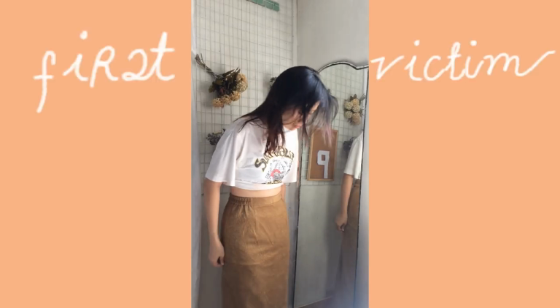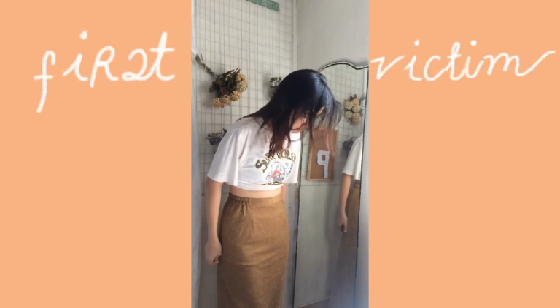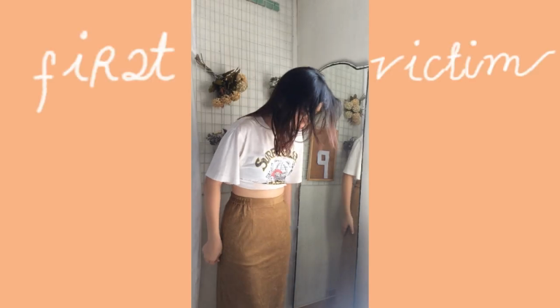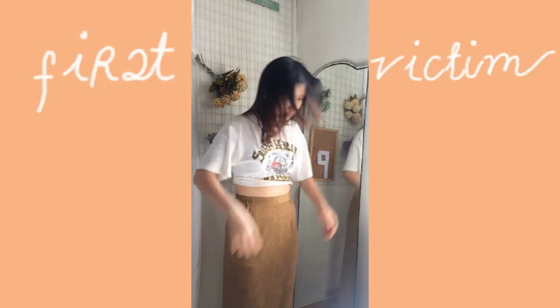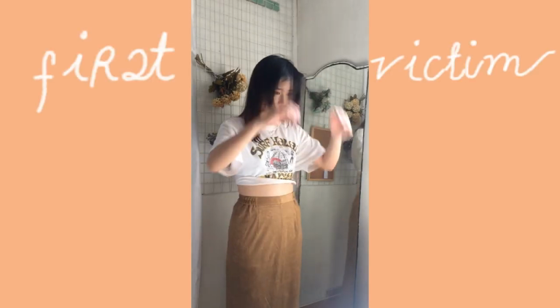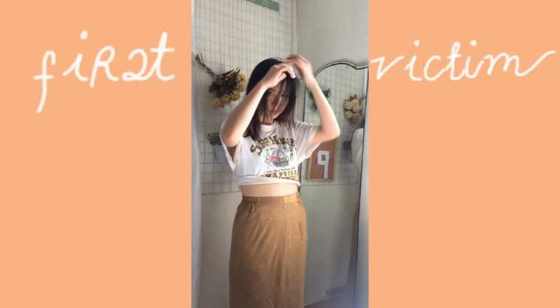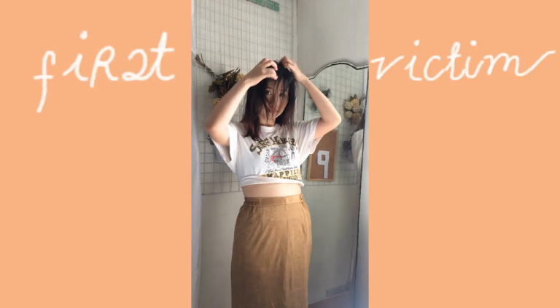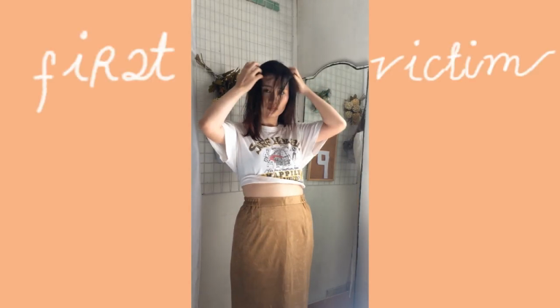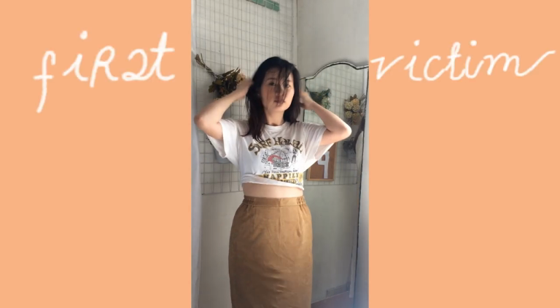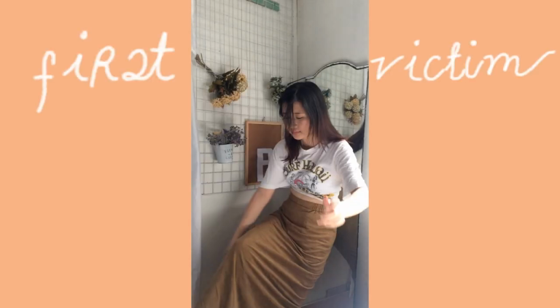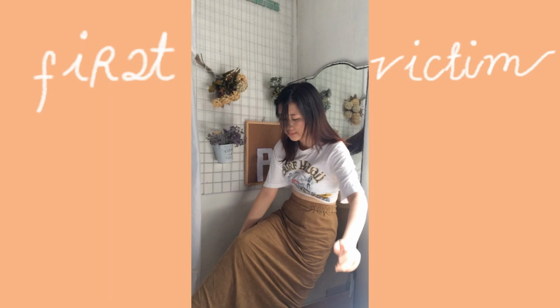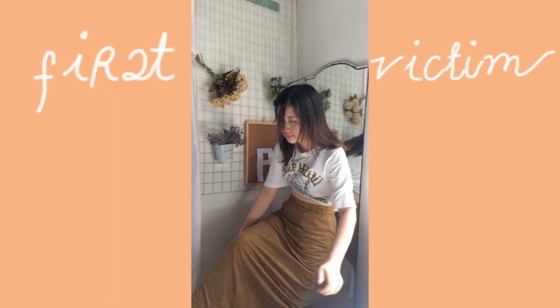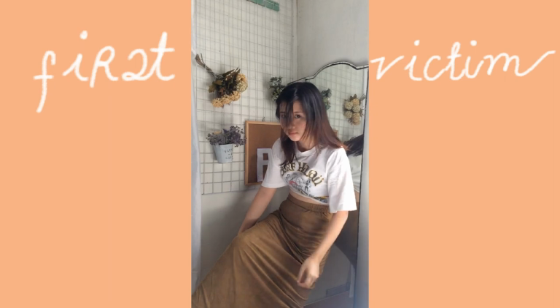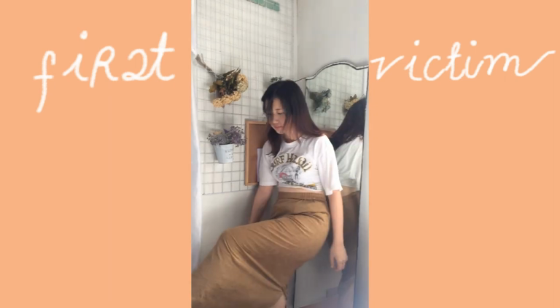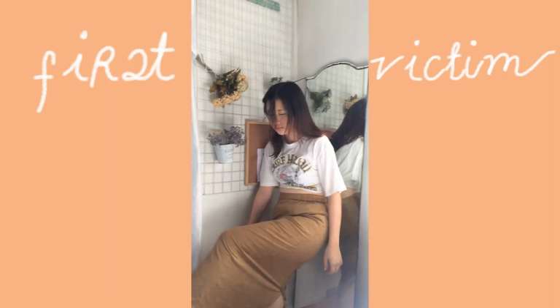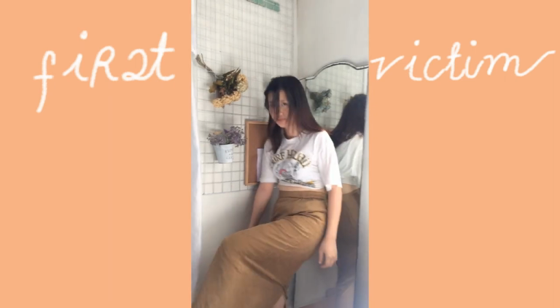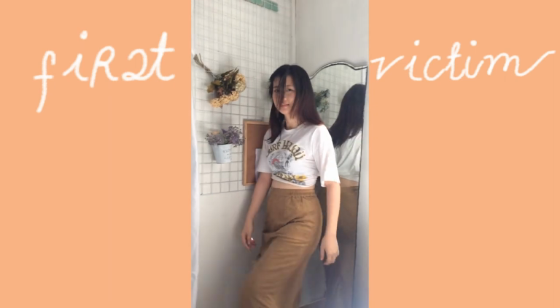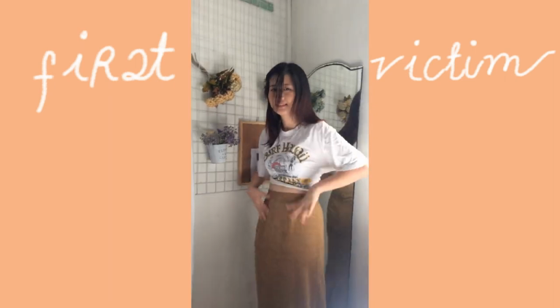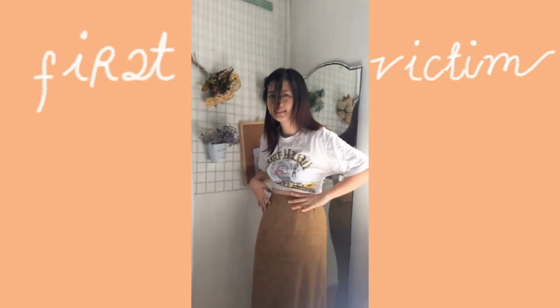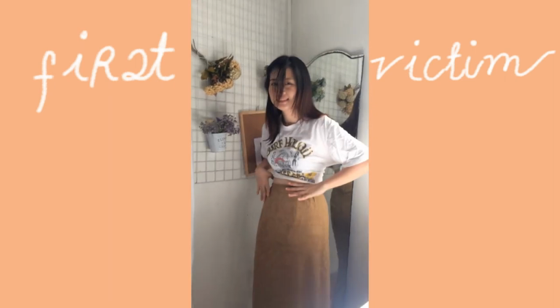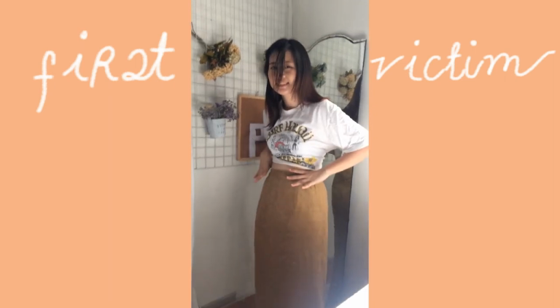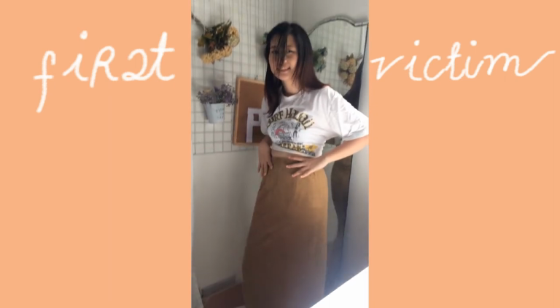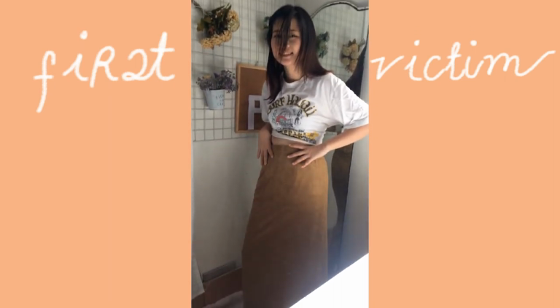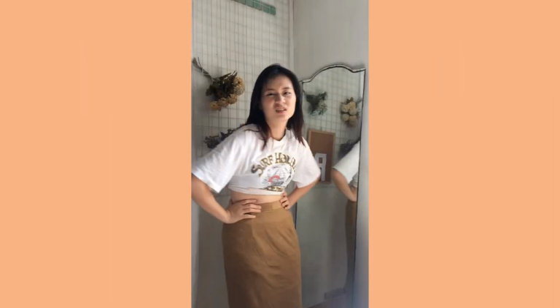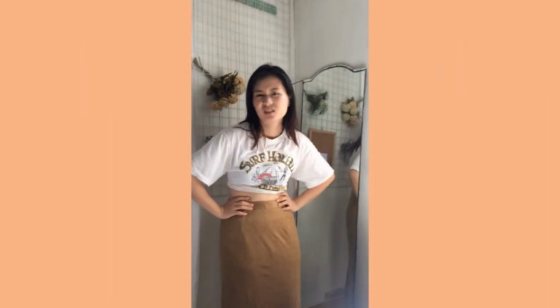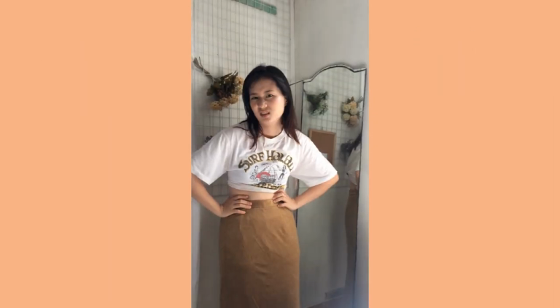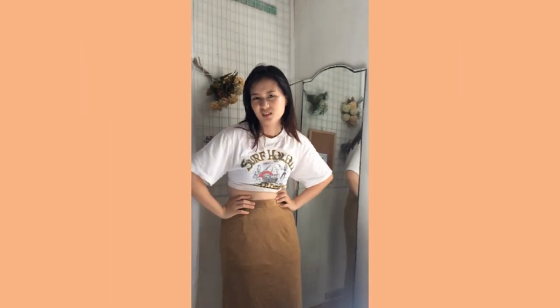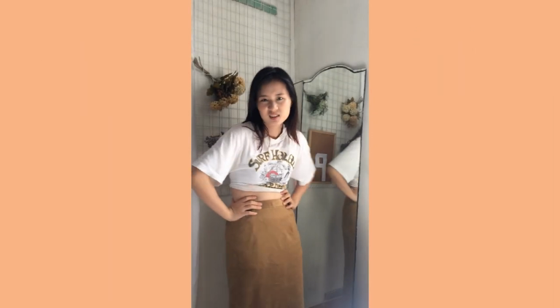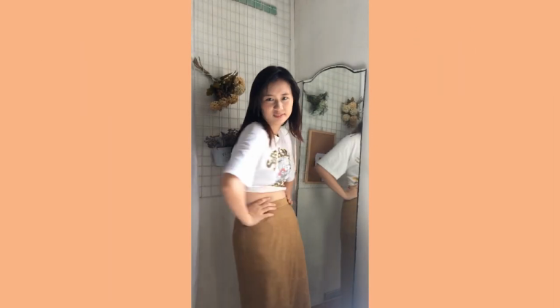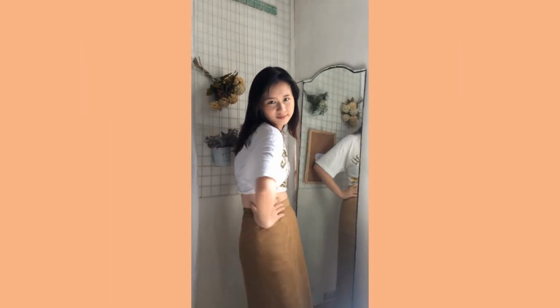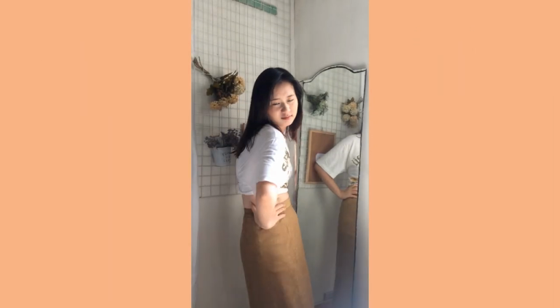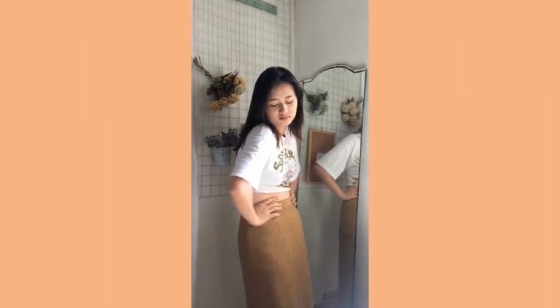Our first victim is this long brown straight-cut skirt. I don't know why I bought it, but it's probably because of the fabric. I got this for 20 pesos.